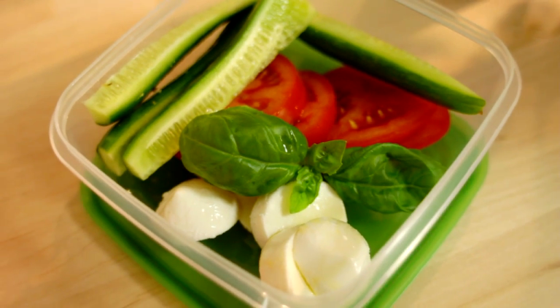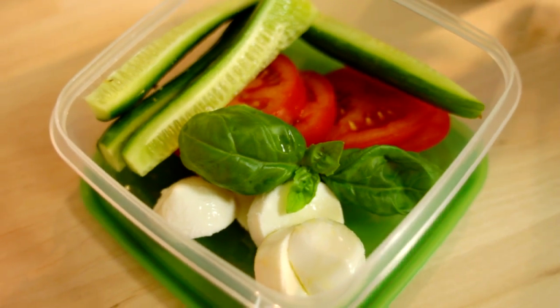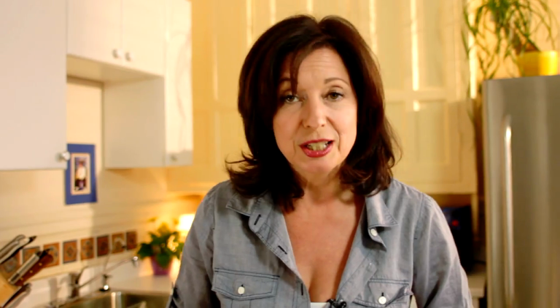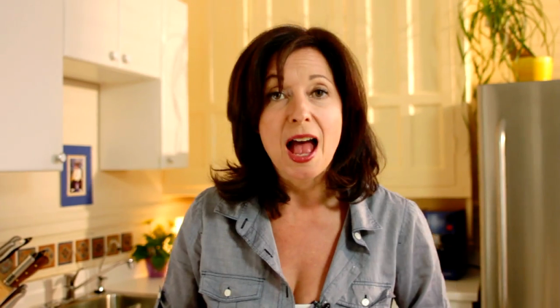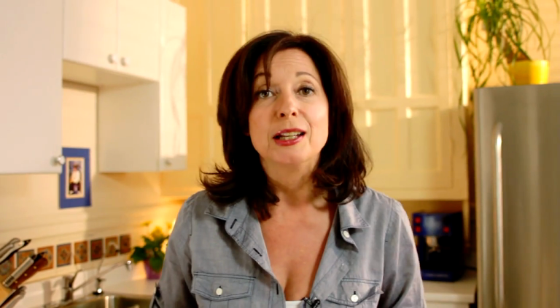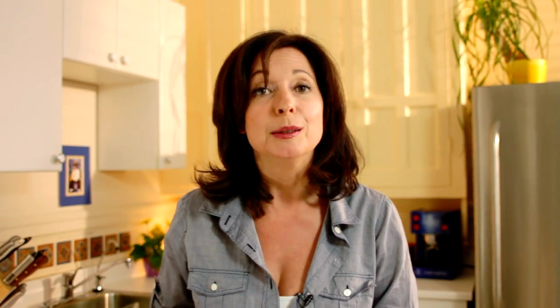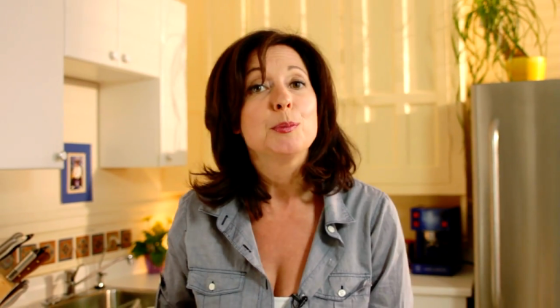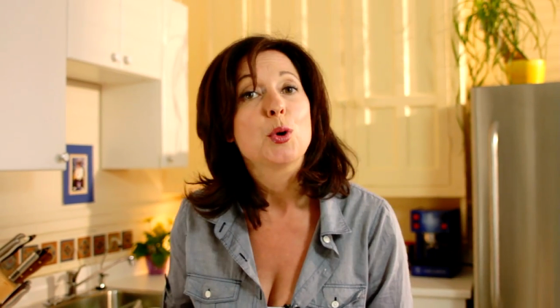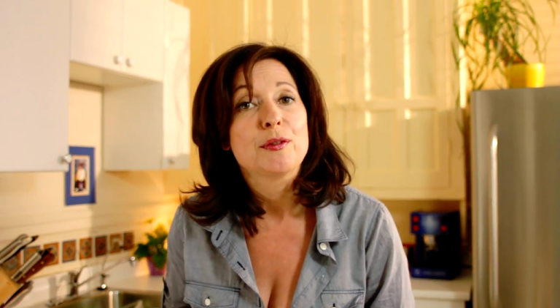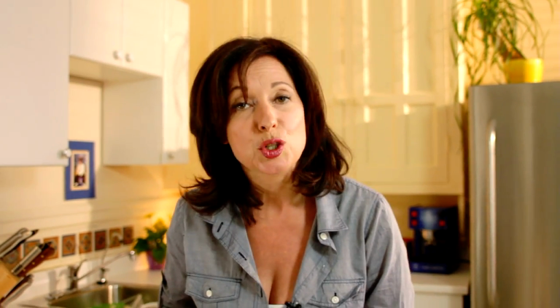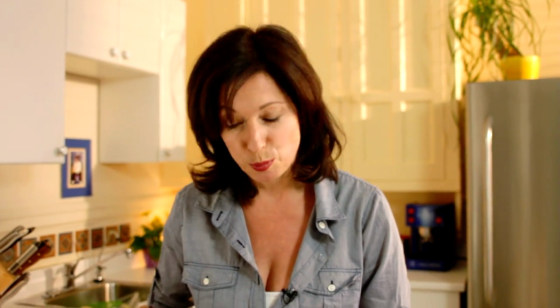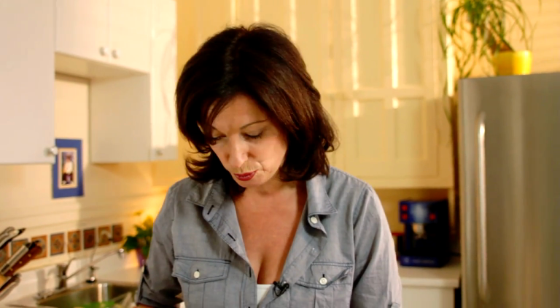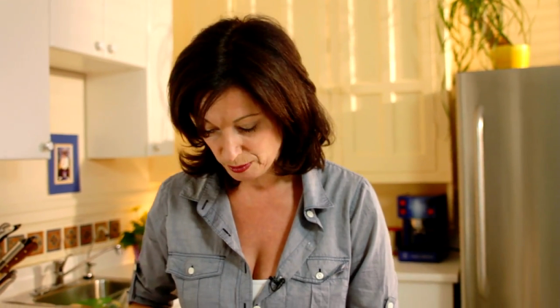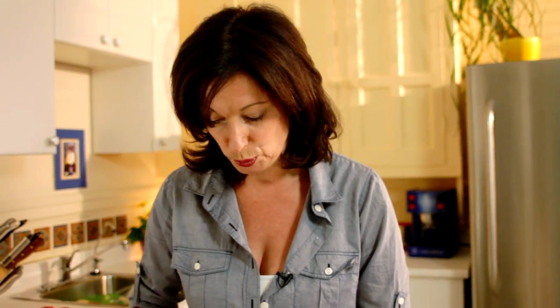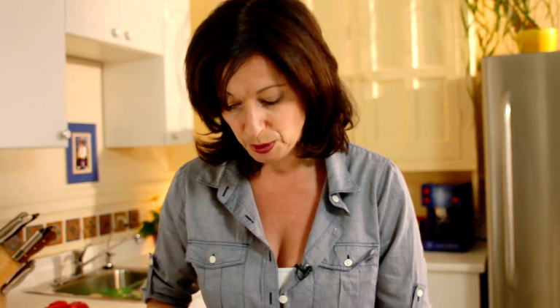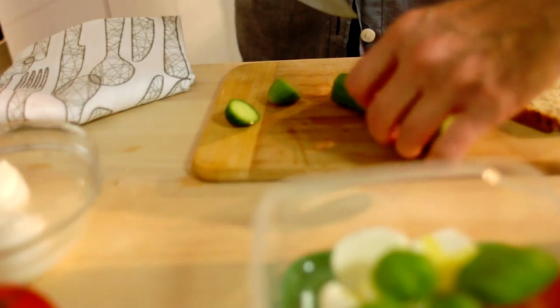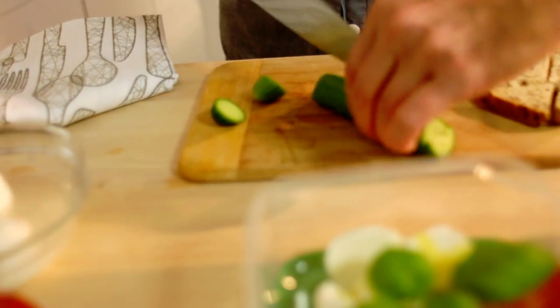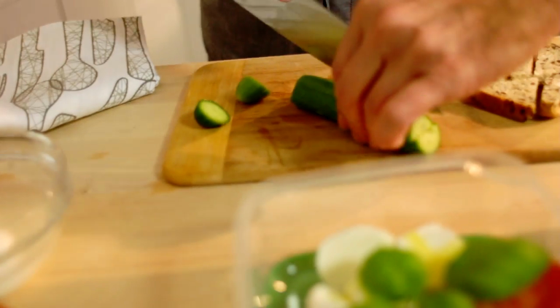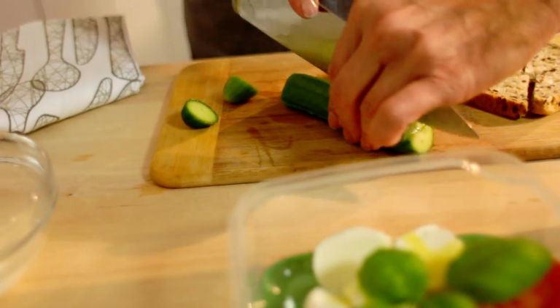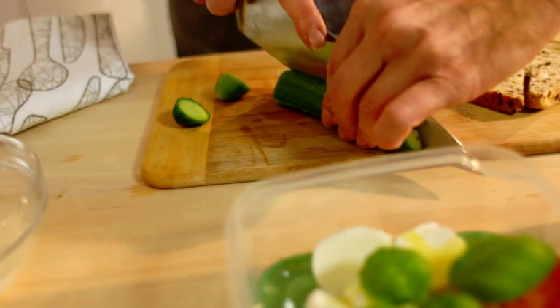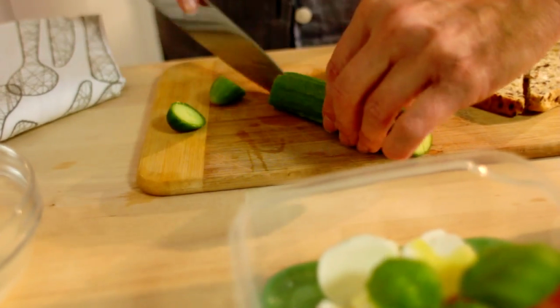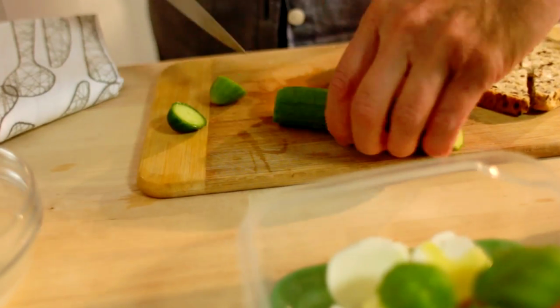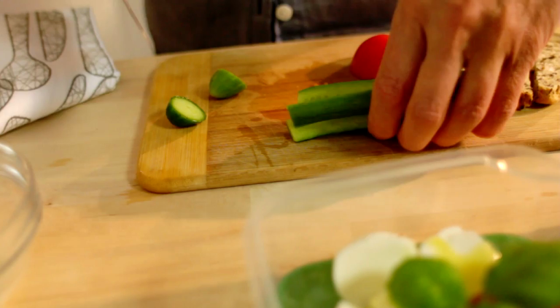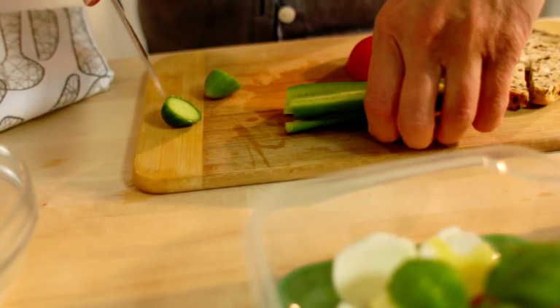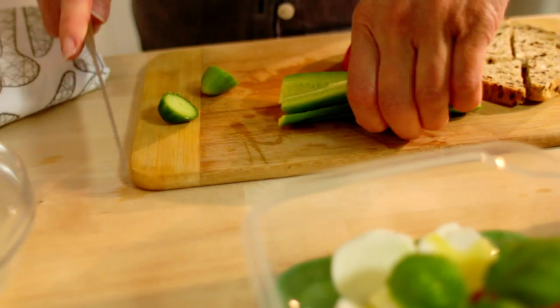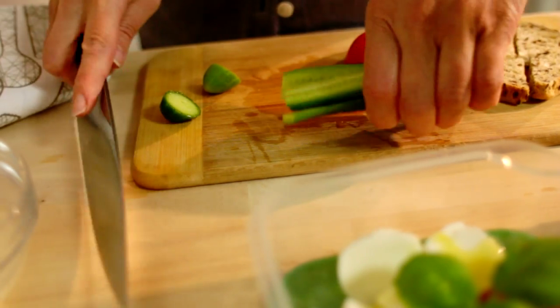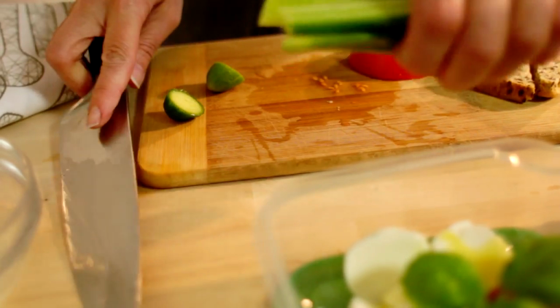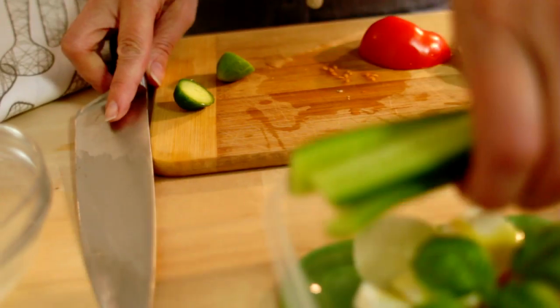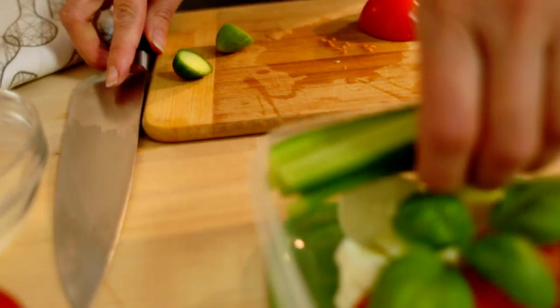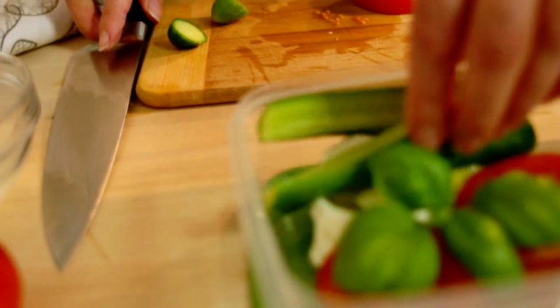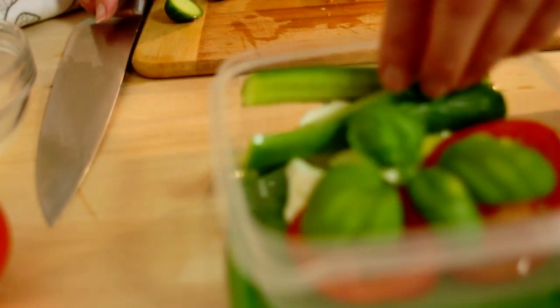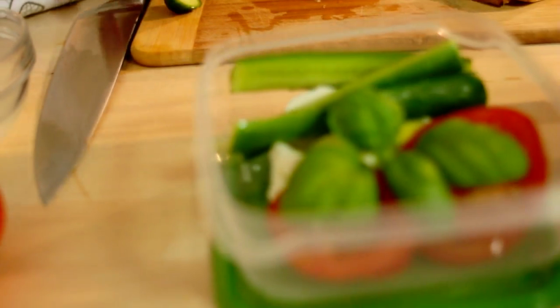We're just going to add a little bit more vegetables. Cucumber. Cucumber is always a favorite for kids.